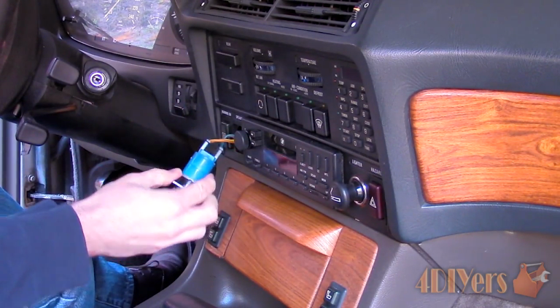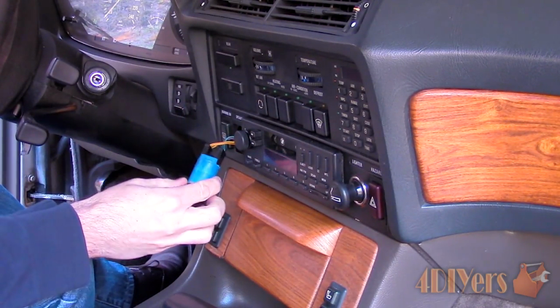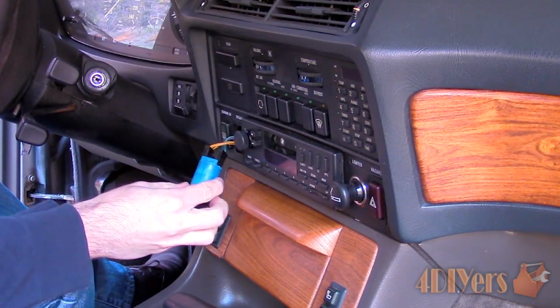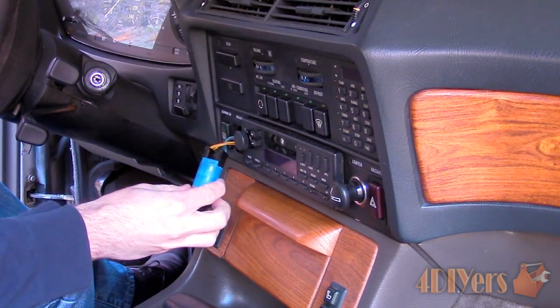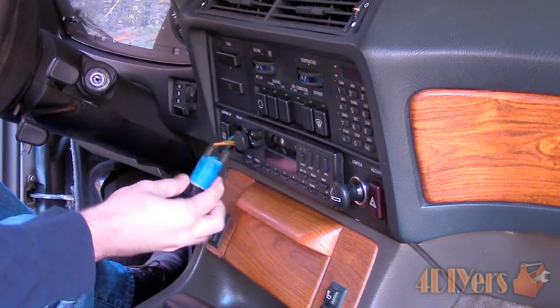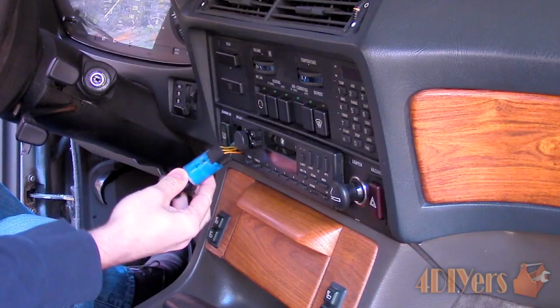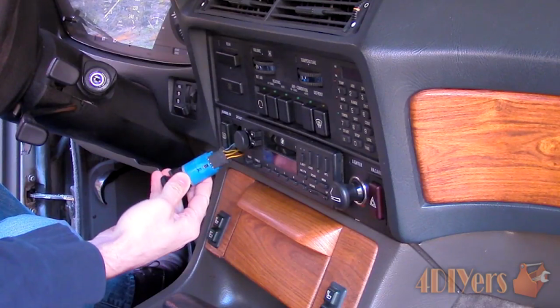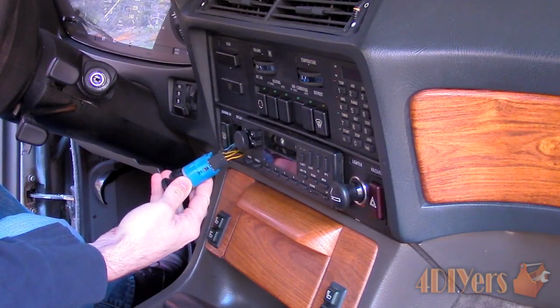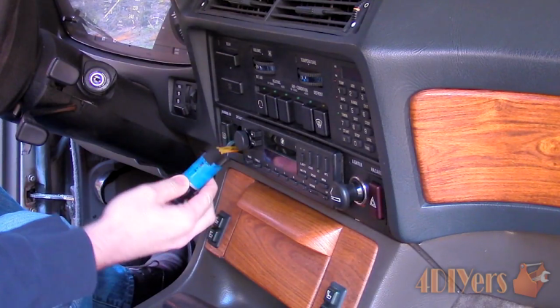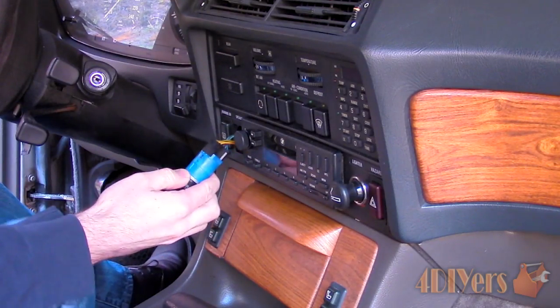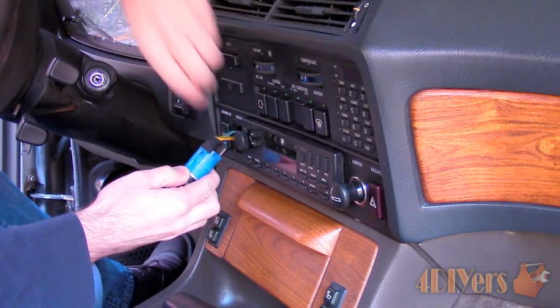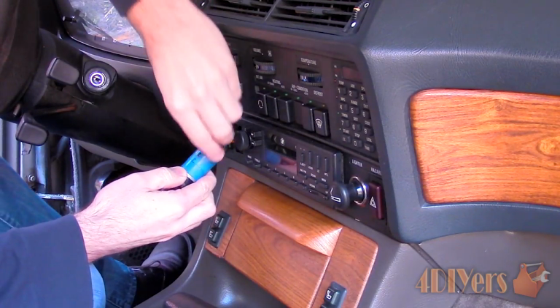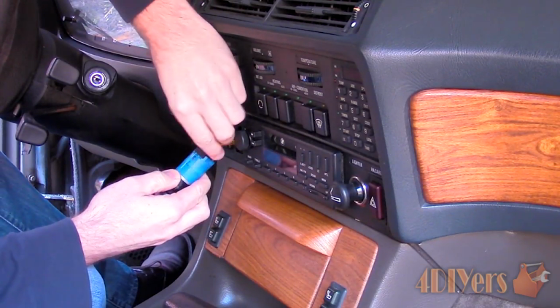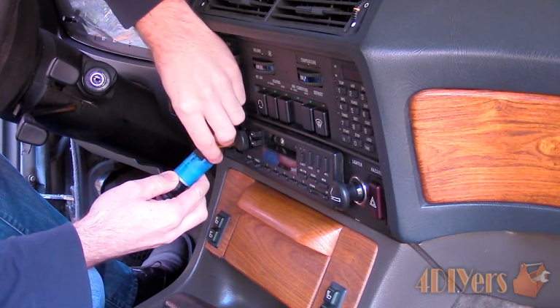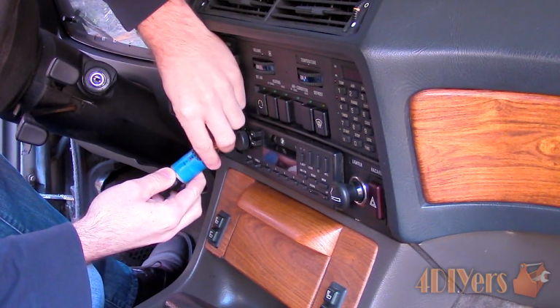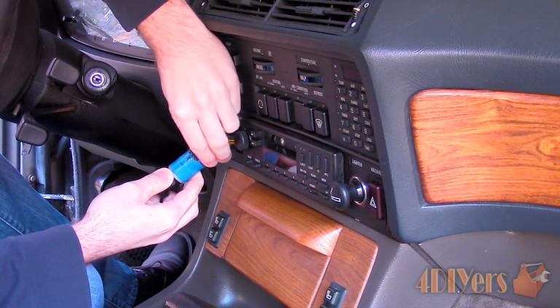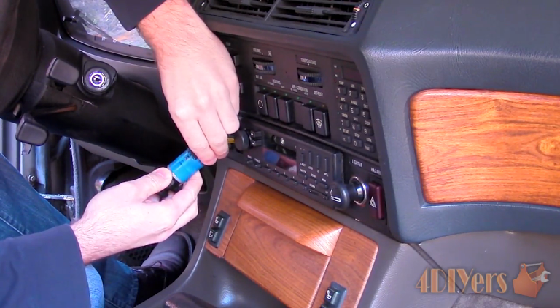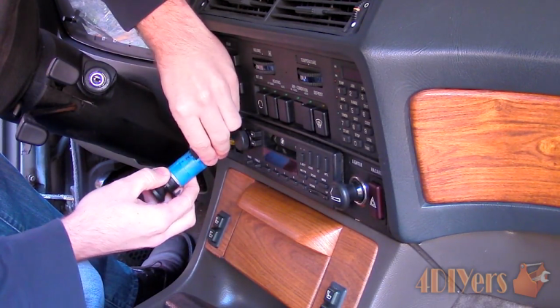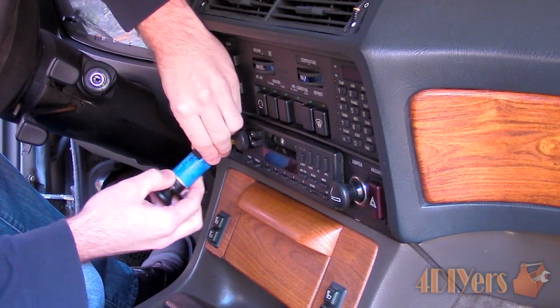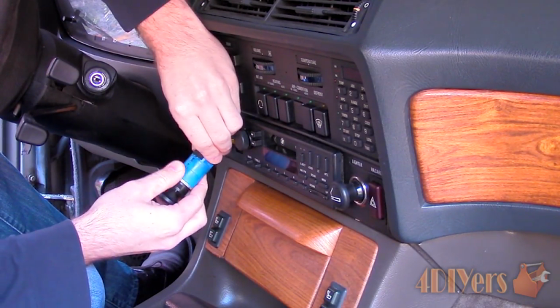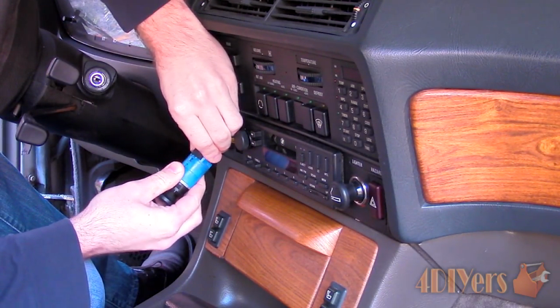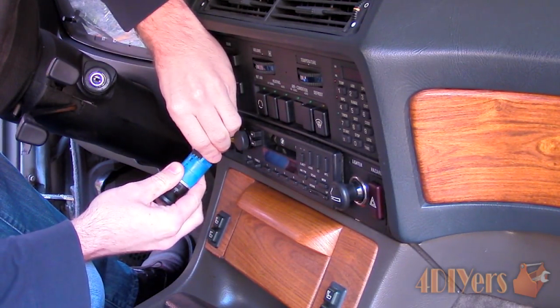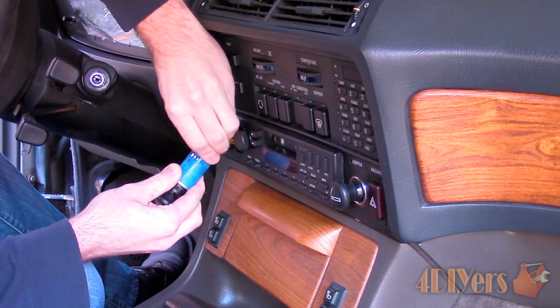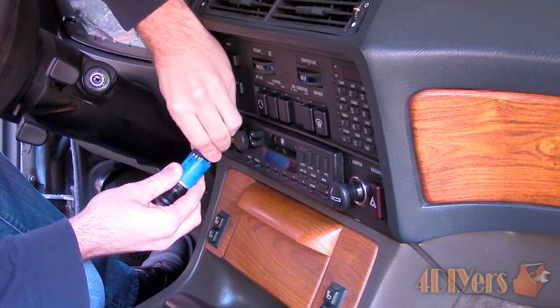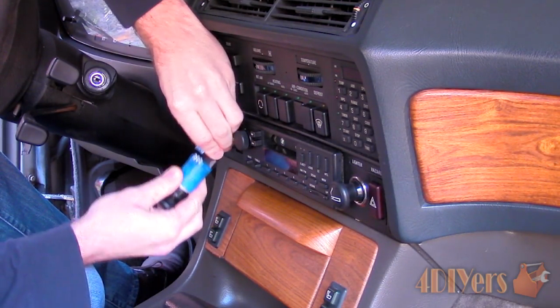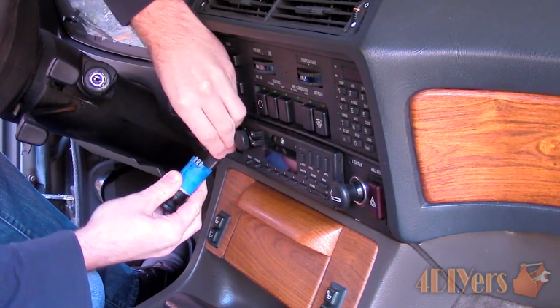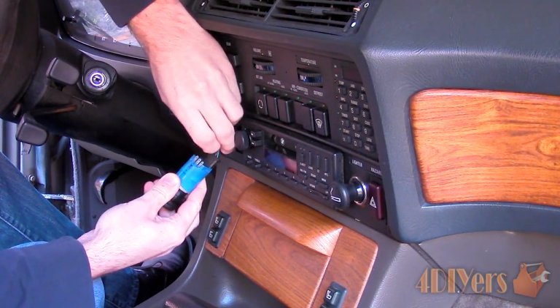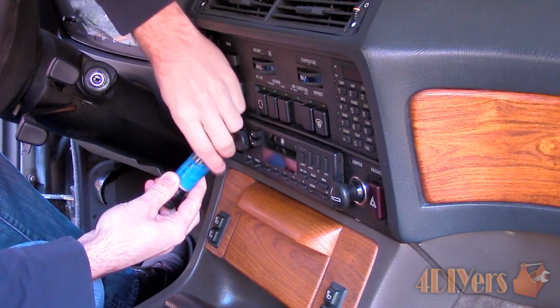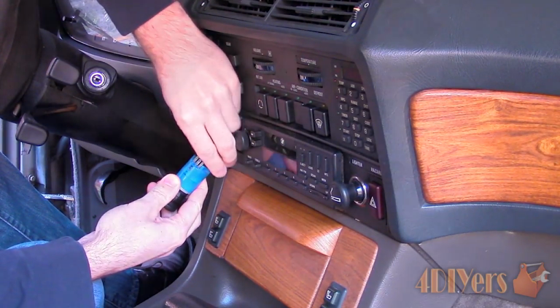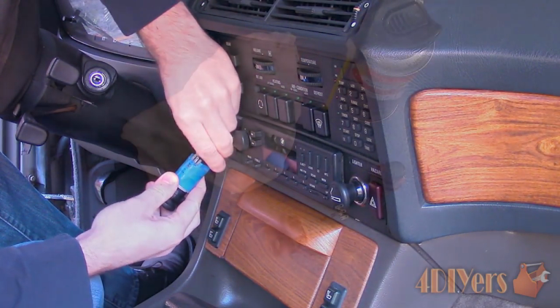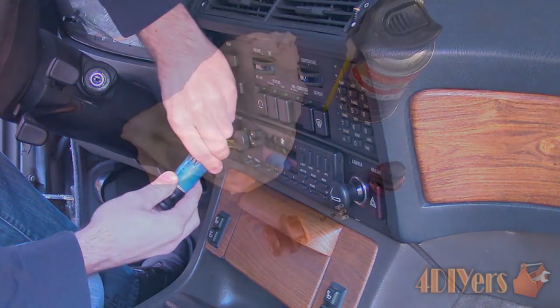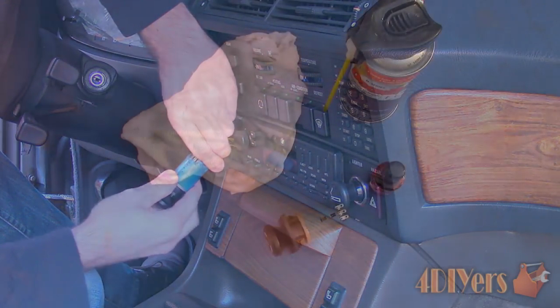Sometimes these can be disassembled further, gaining access to the components inside; other times they cannot be.